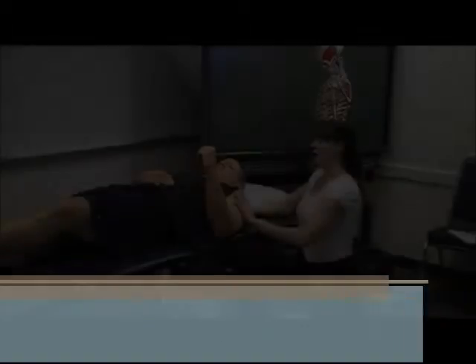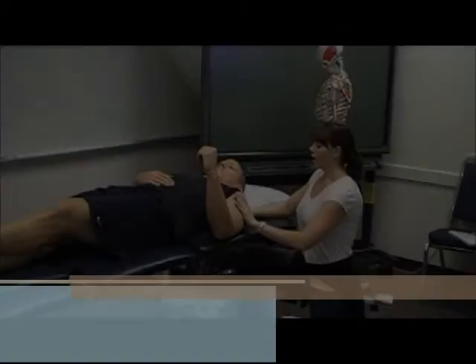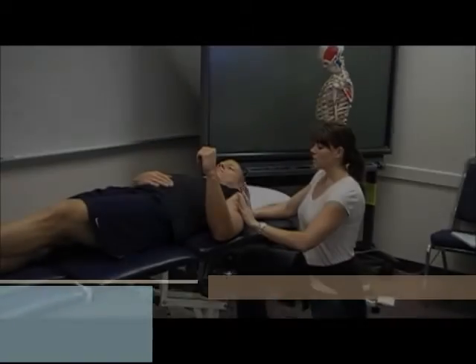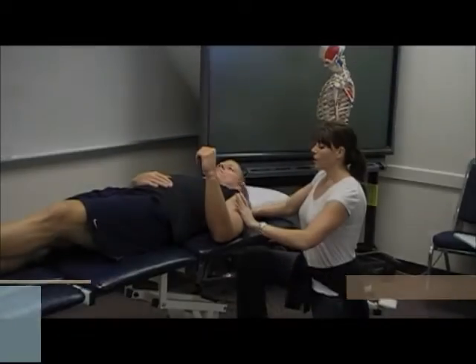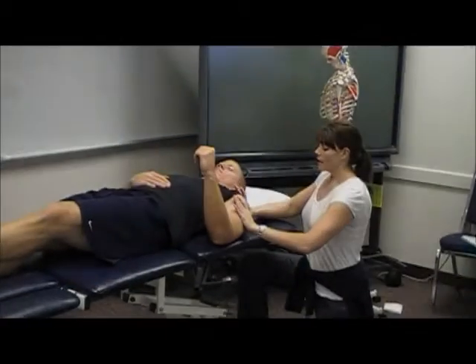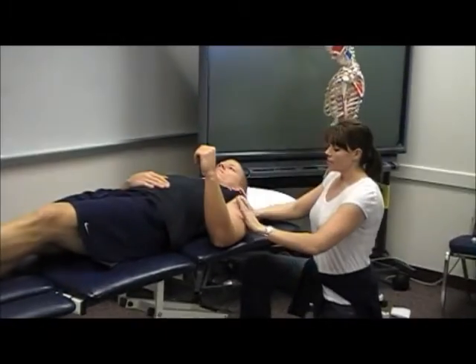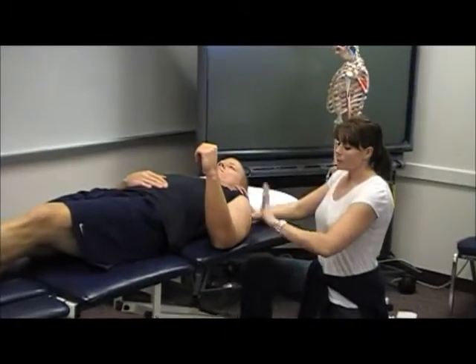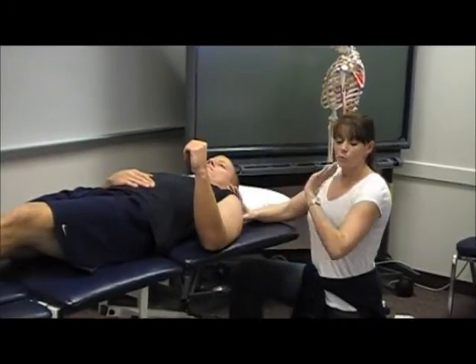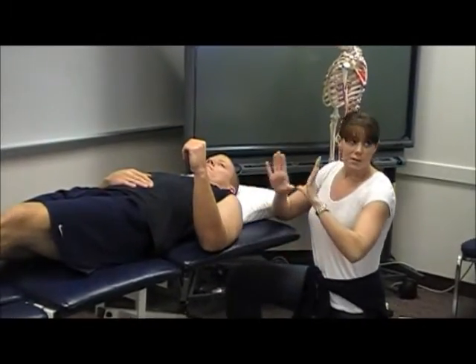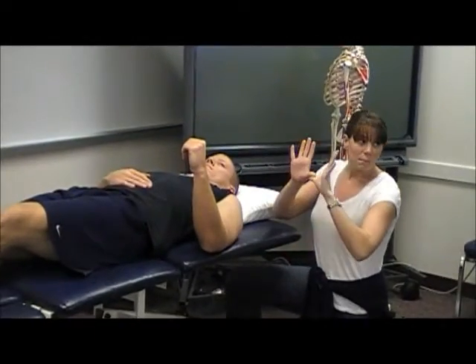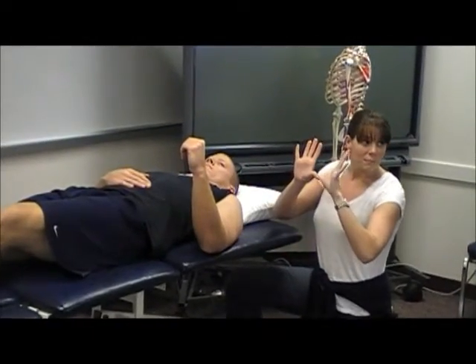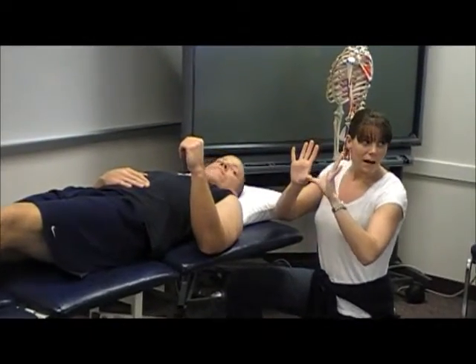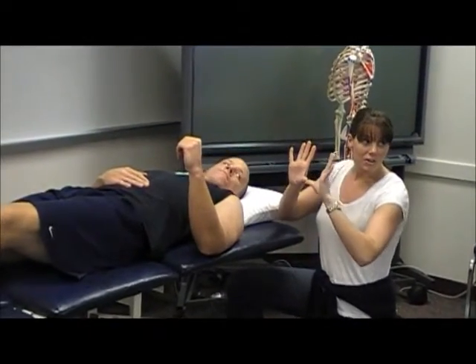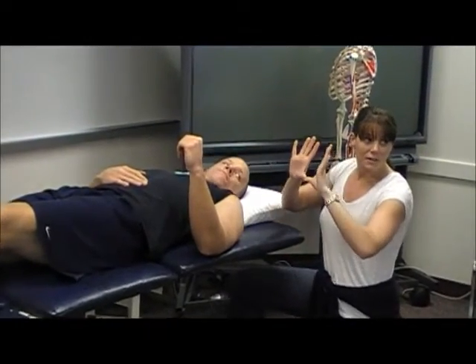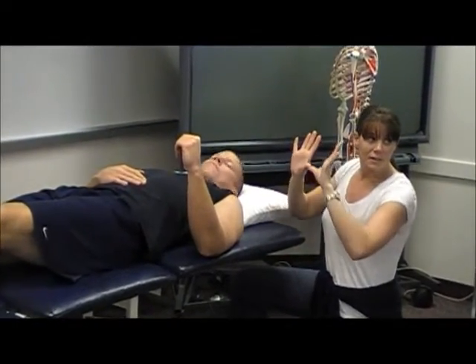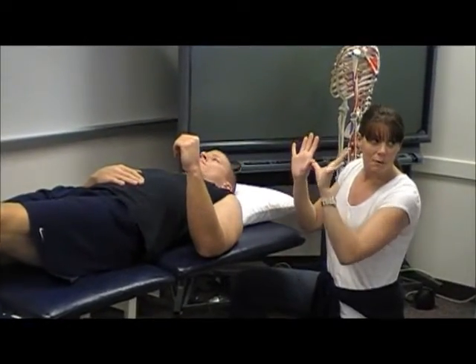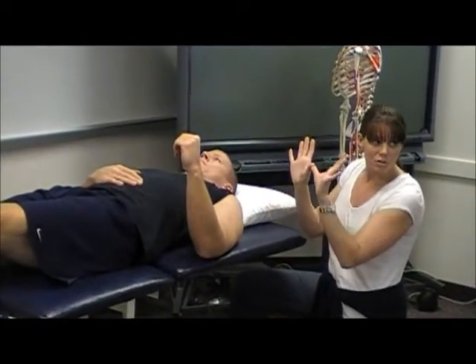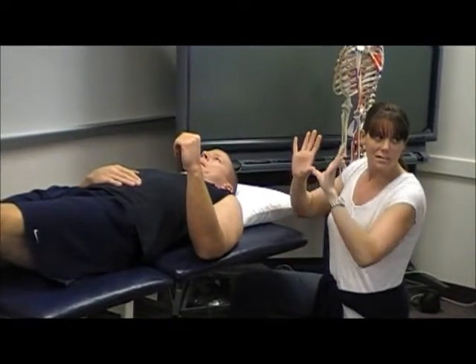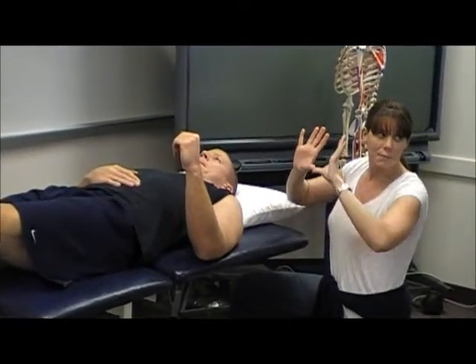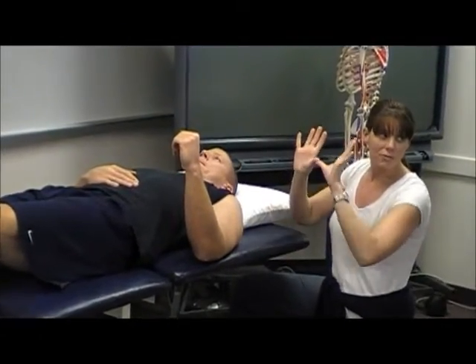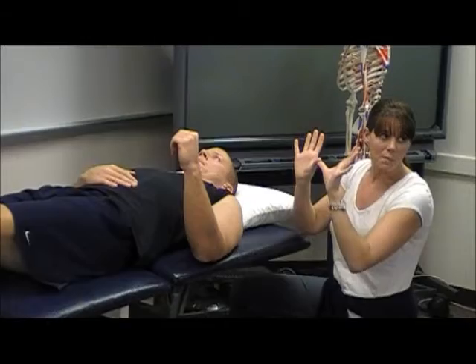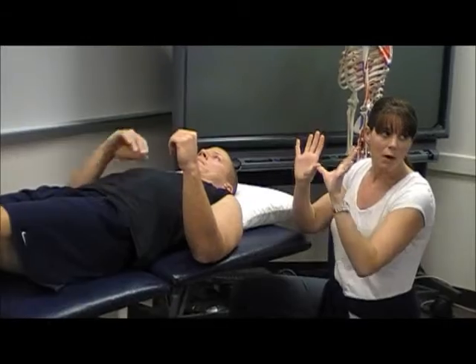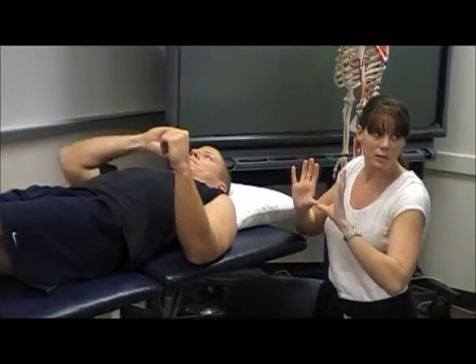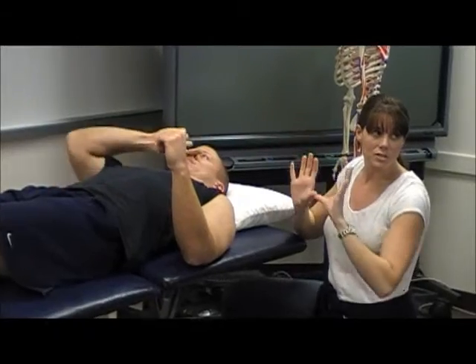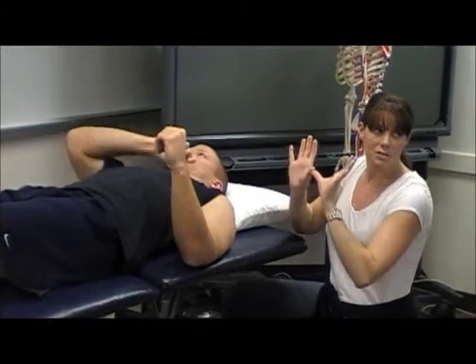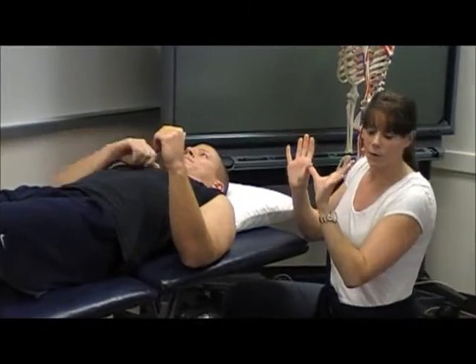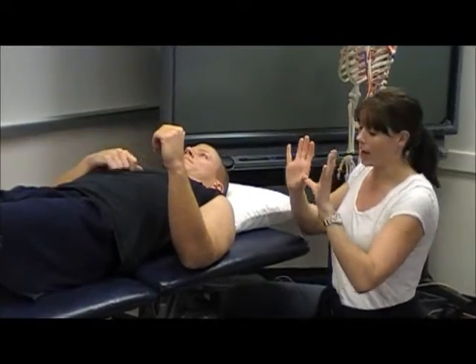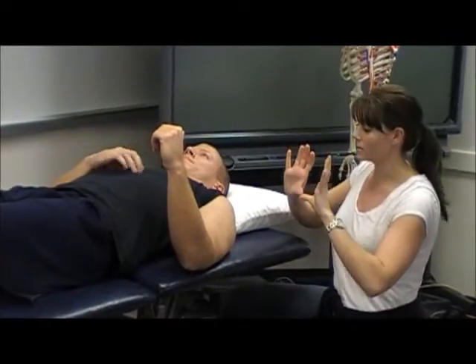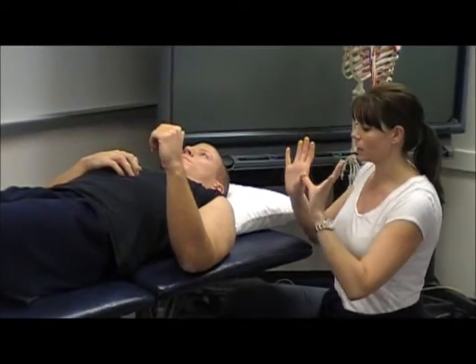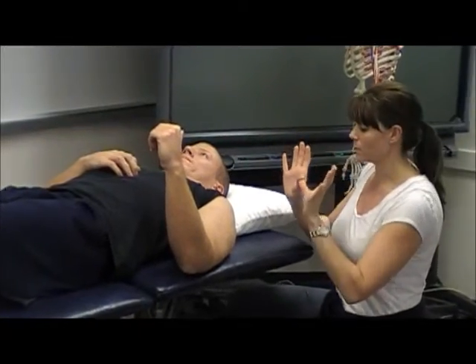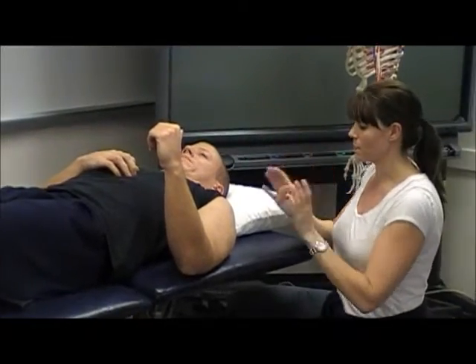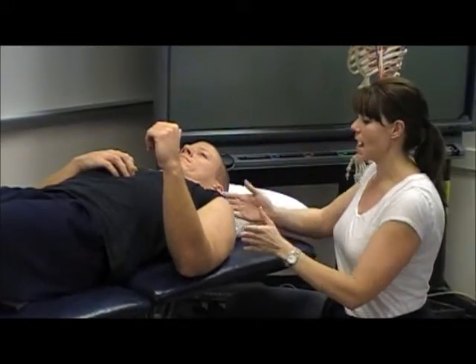Thumb over thumb, under. The motion is coming from the elbows, because you want a pure PA.